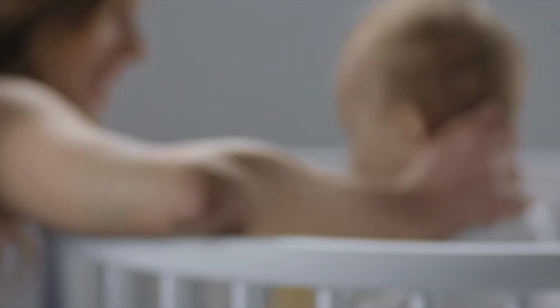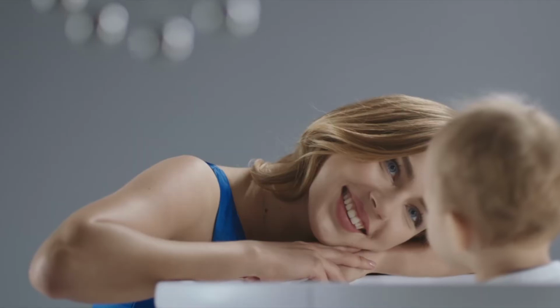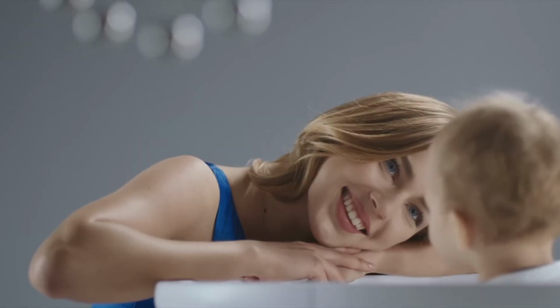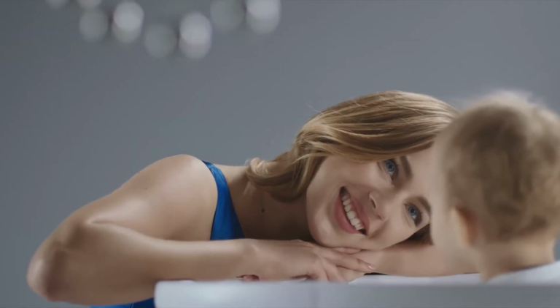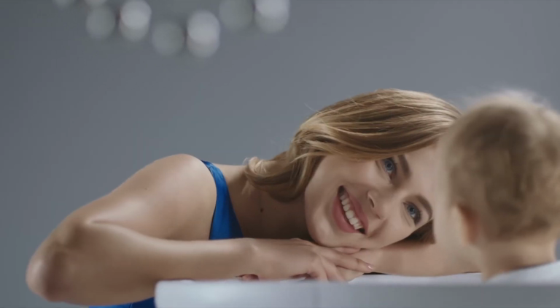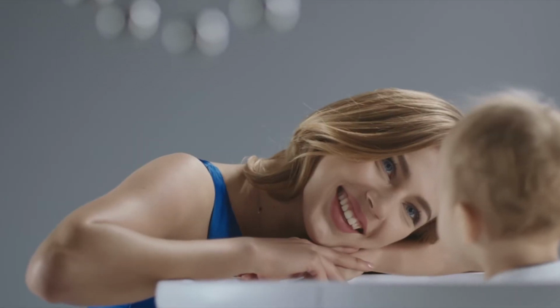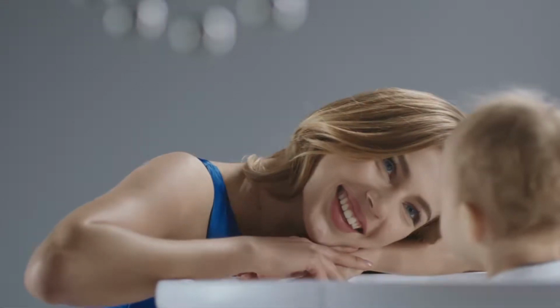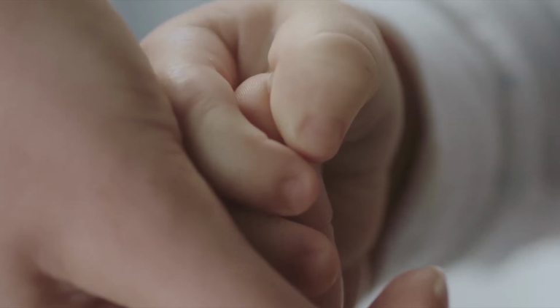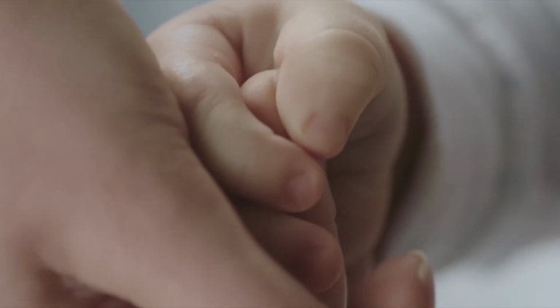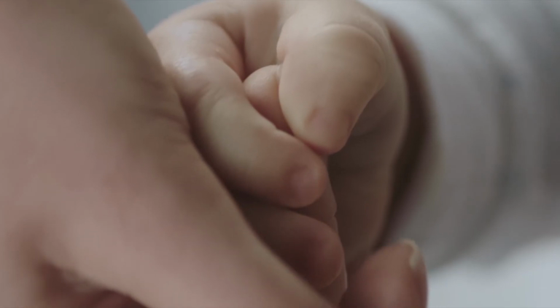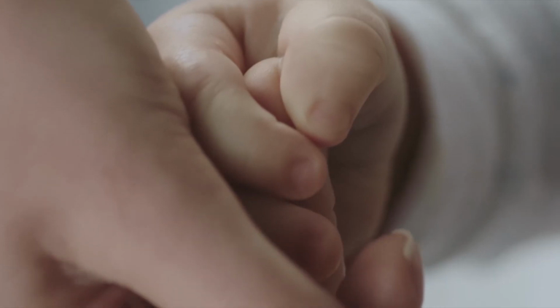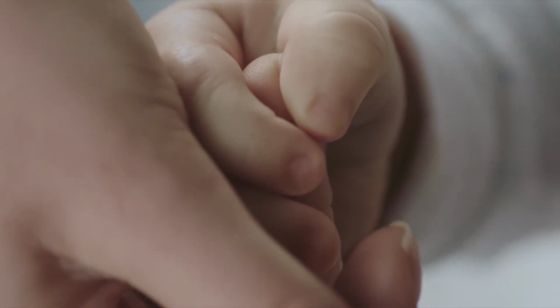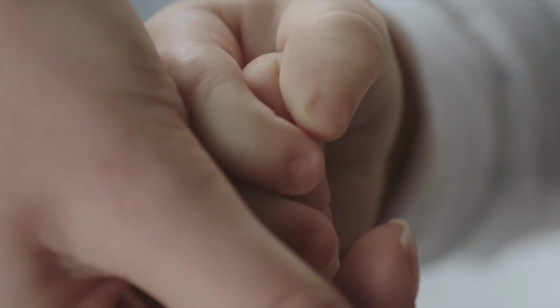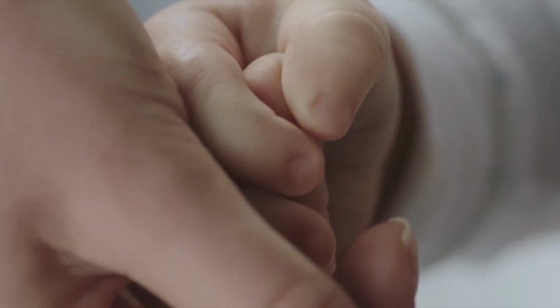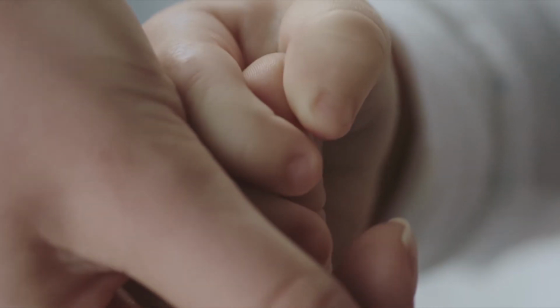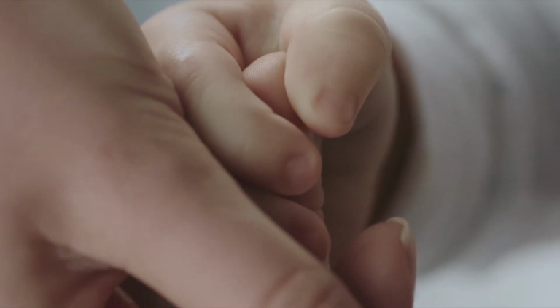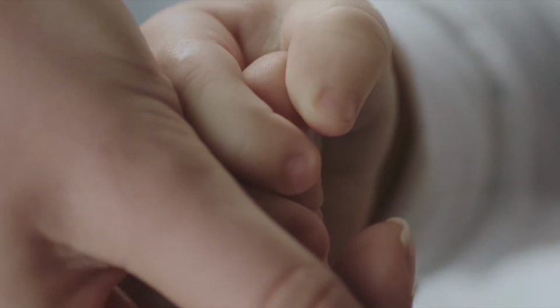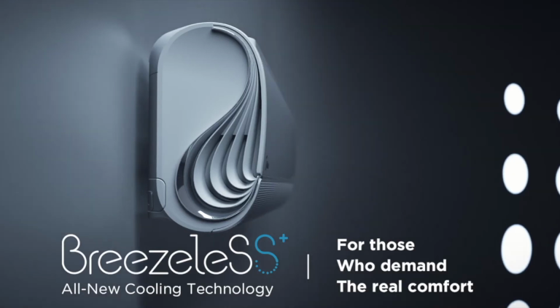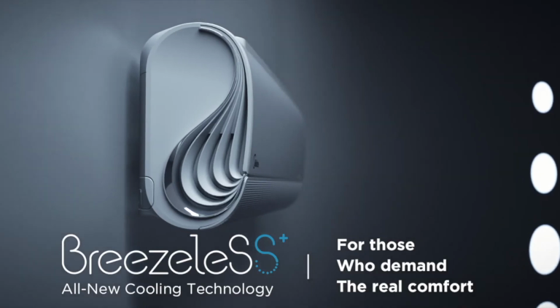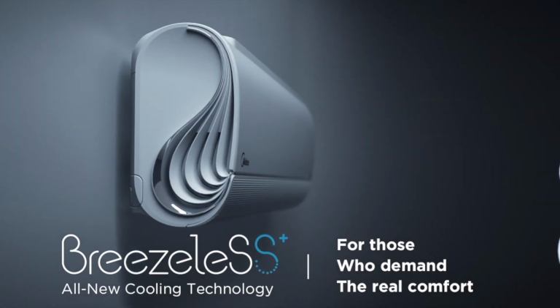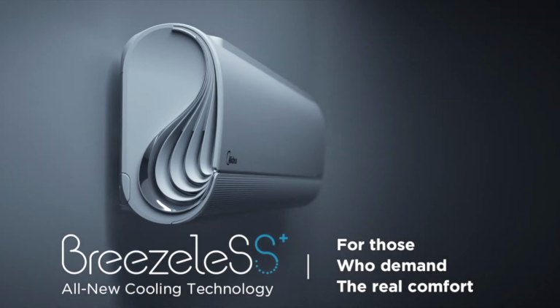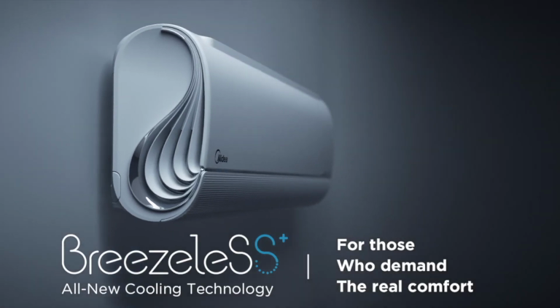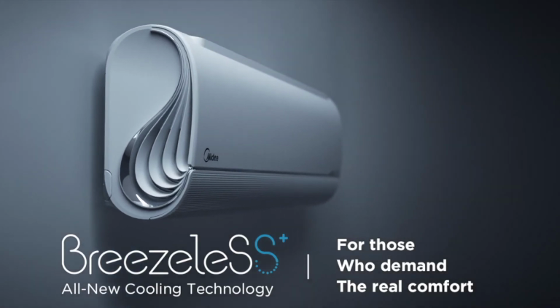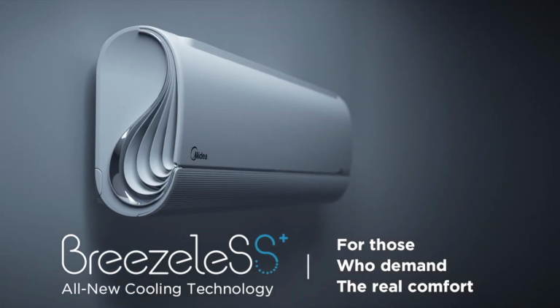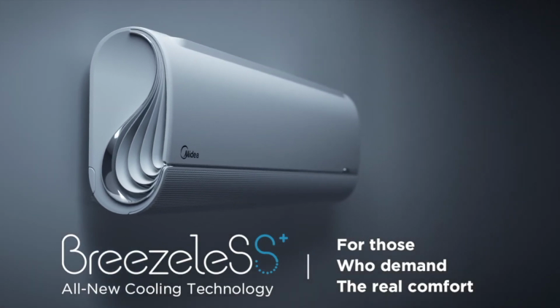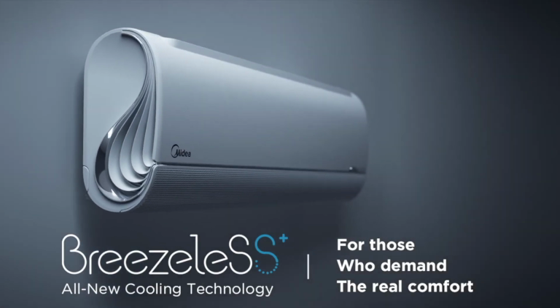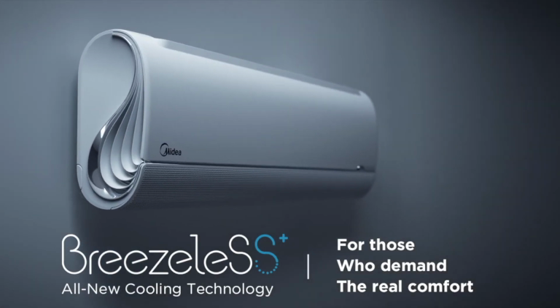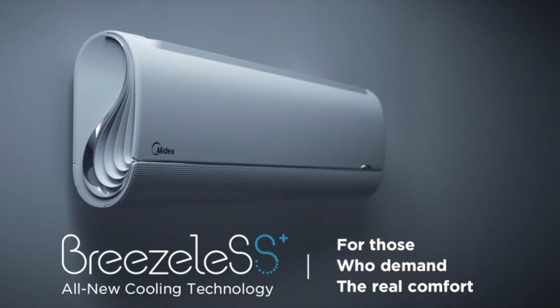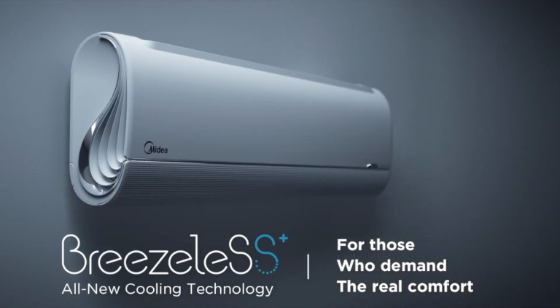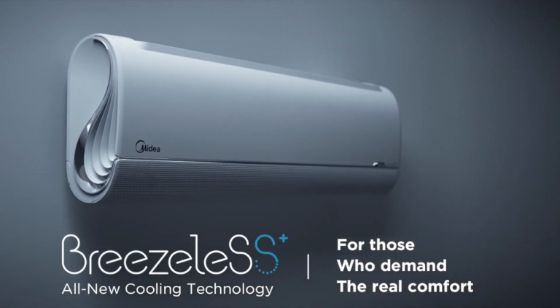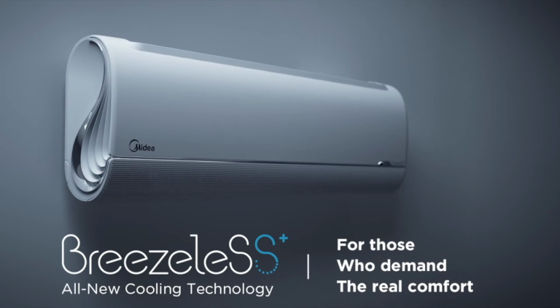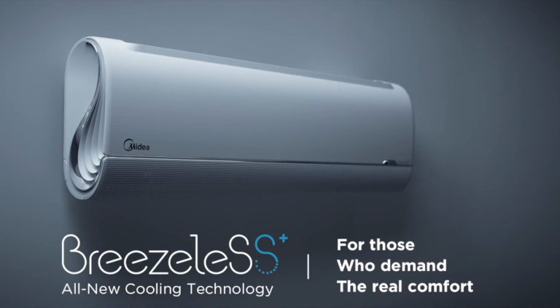This is the new form of cooling for those who demand real comfort.